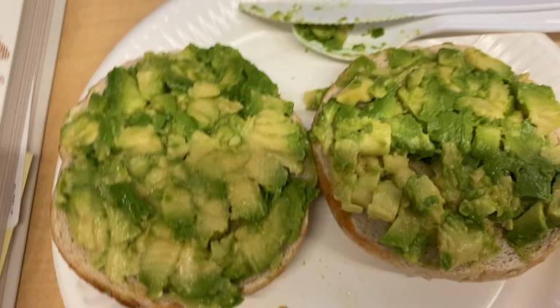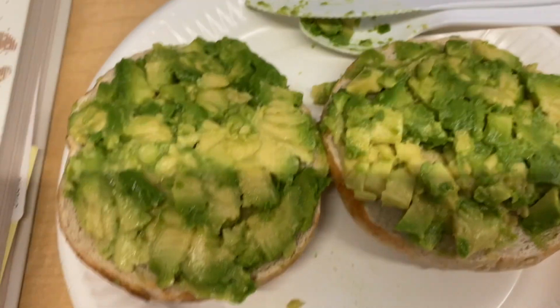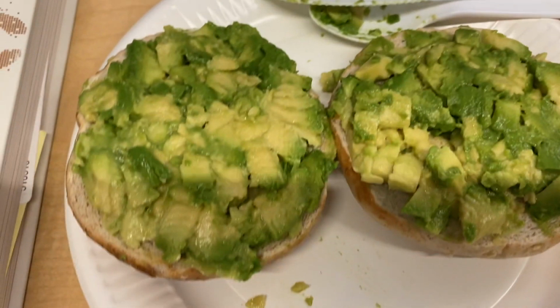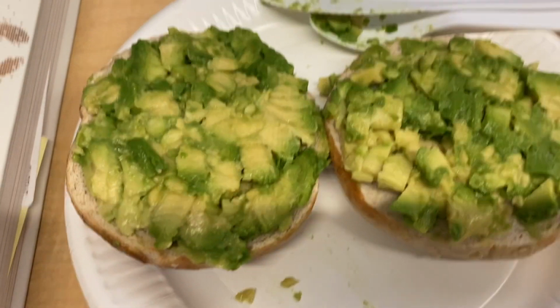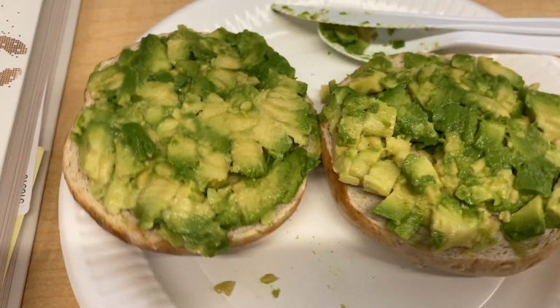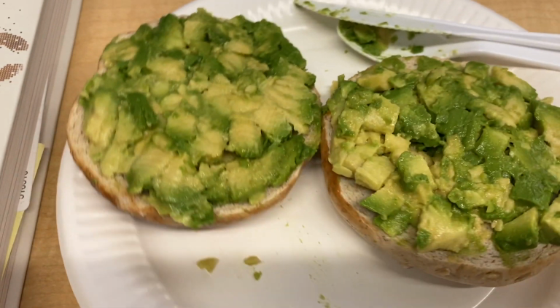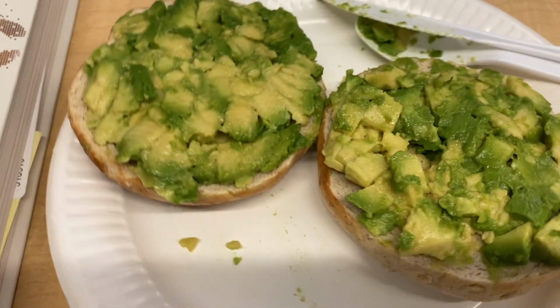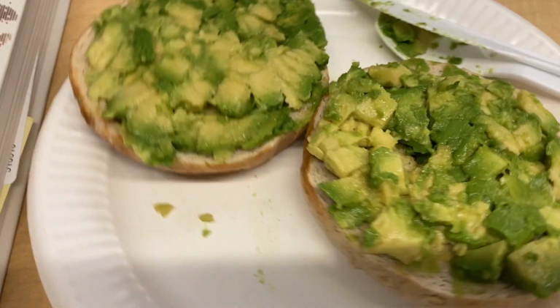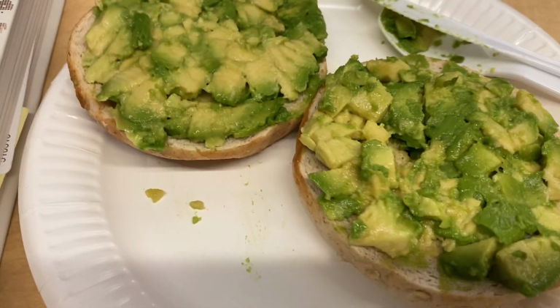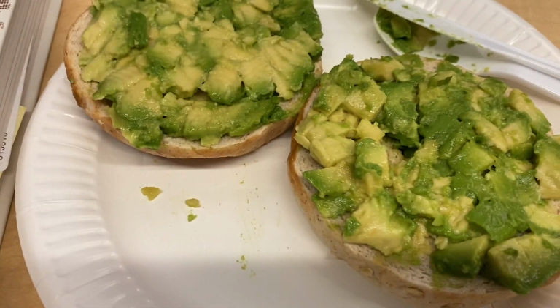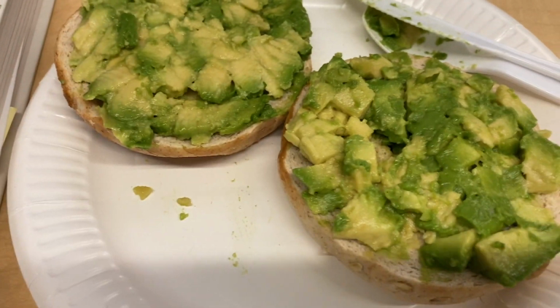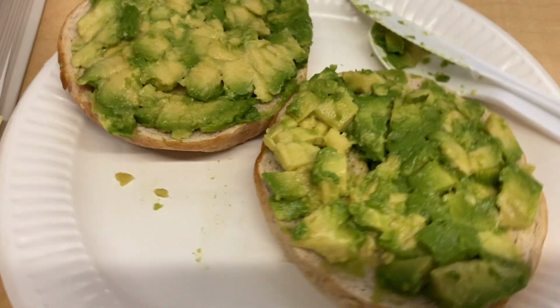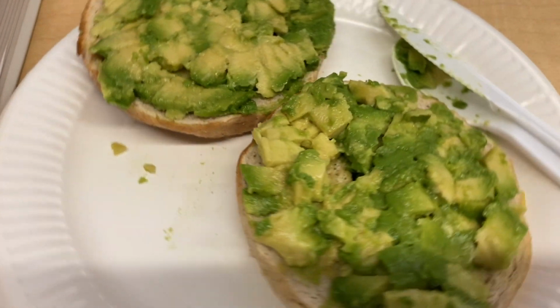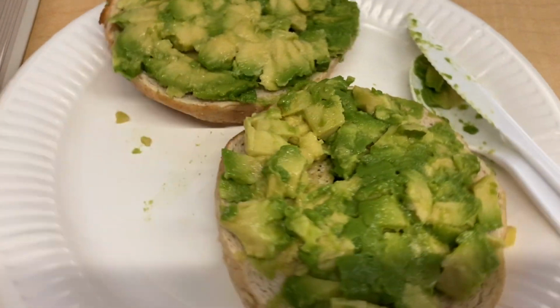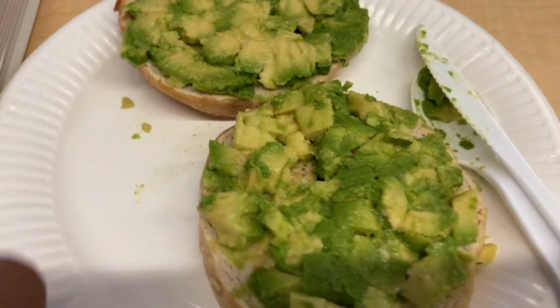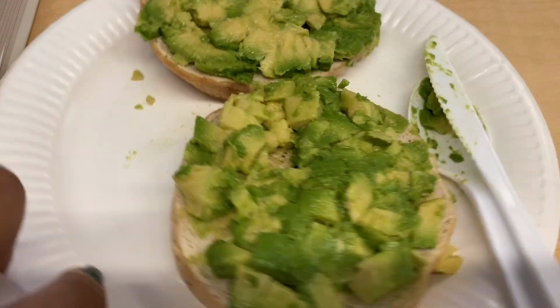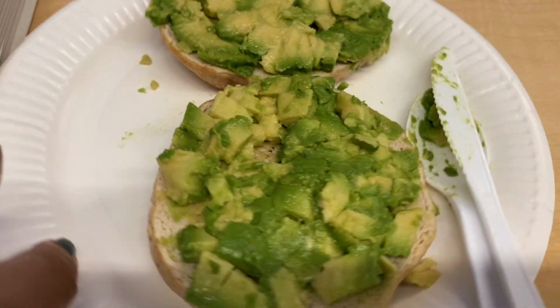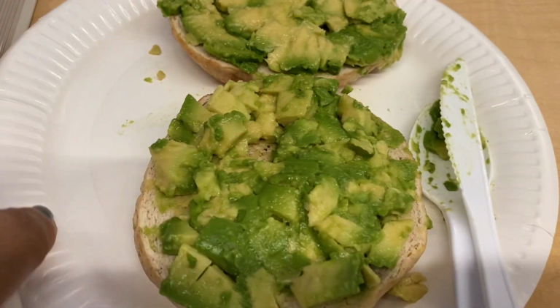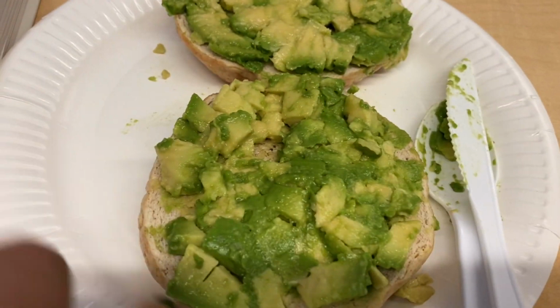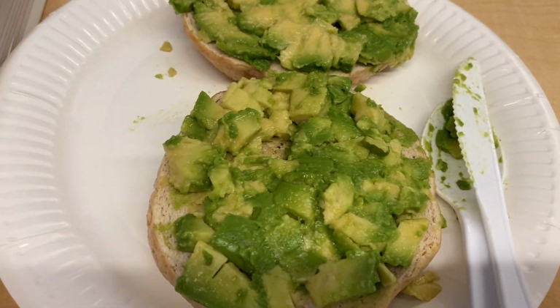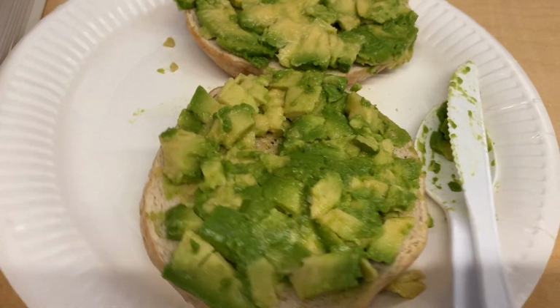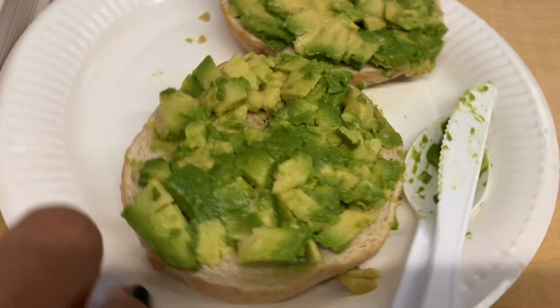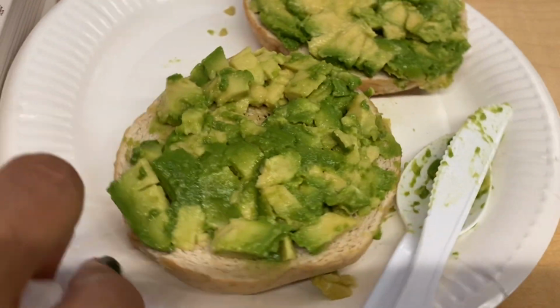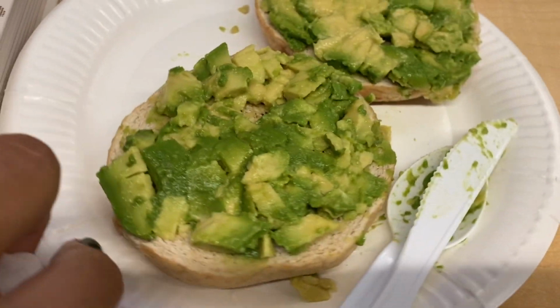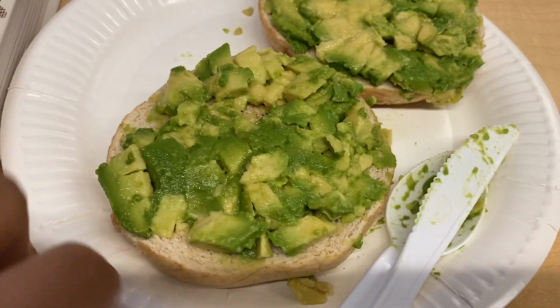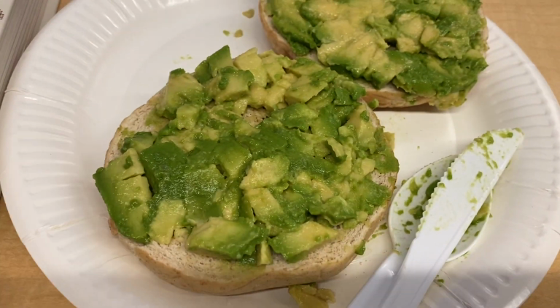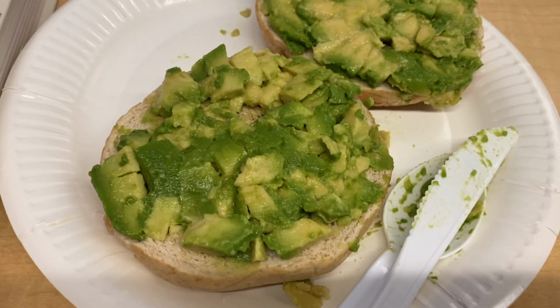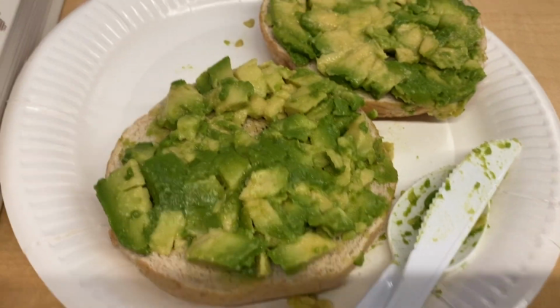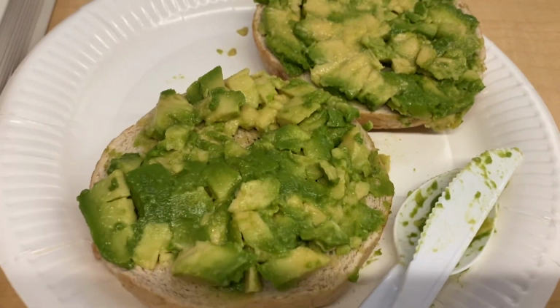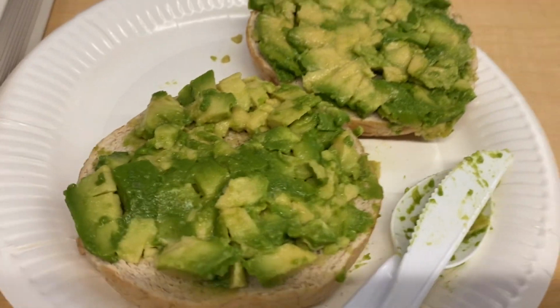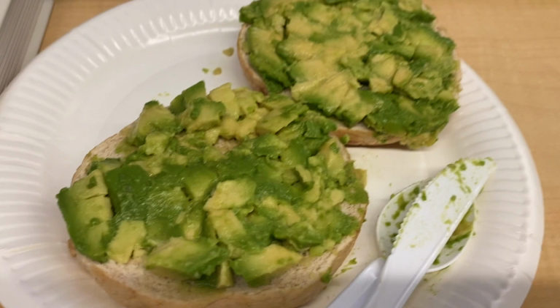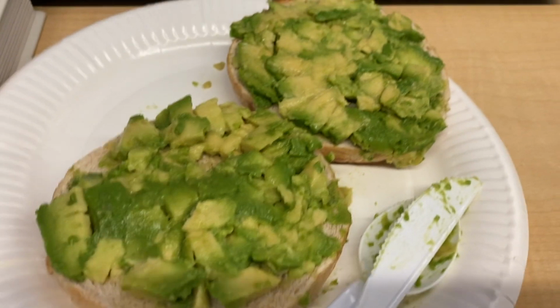For breakfast we are having our bagel and avocado — just the usual, nothing too big.